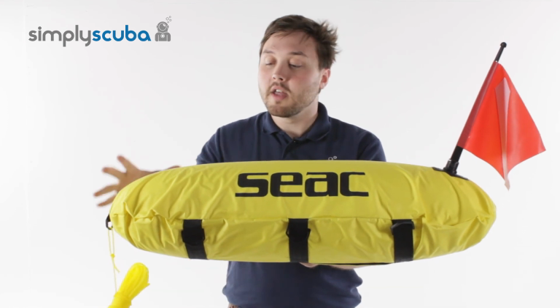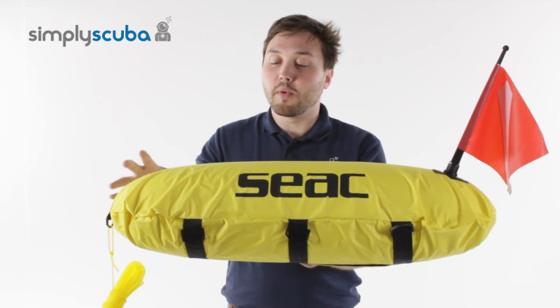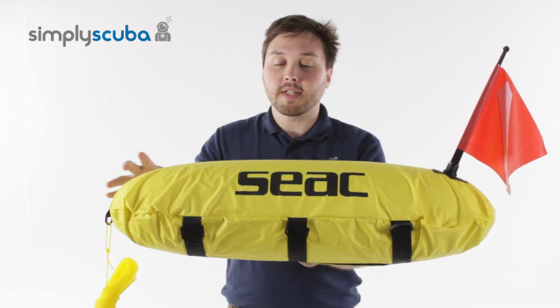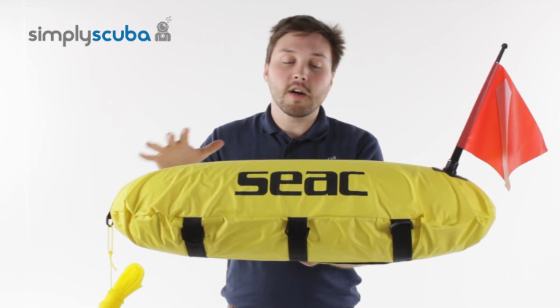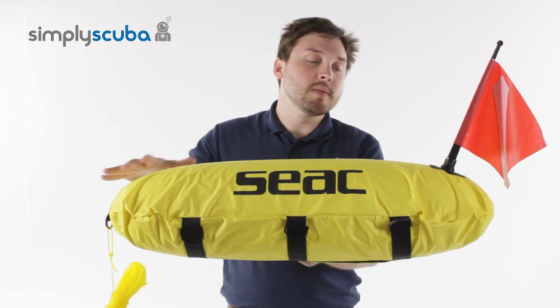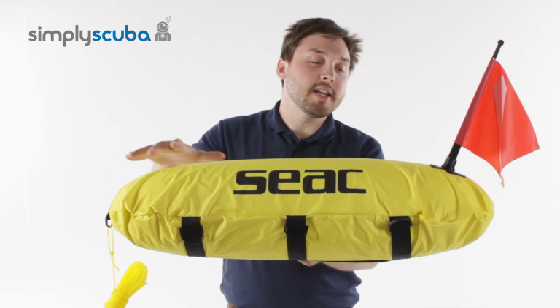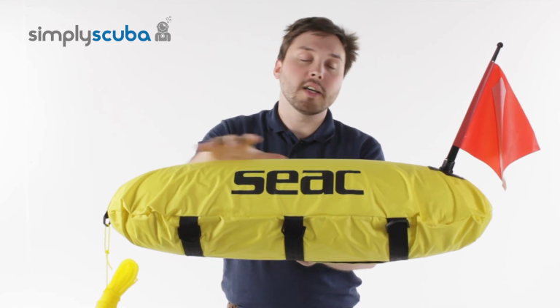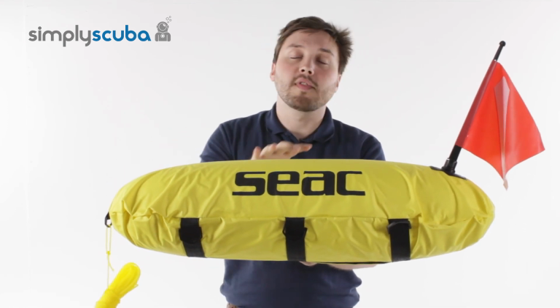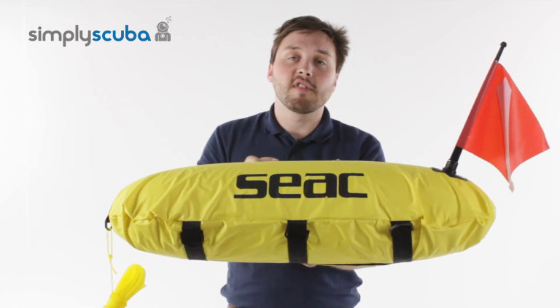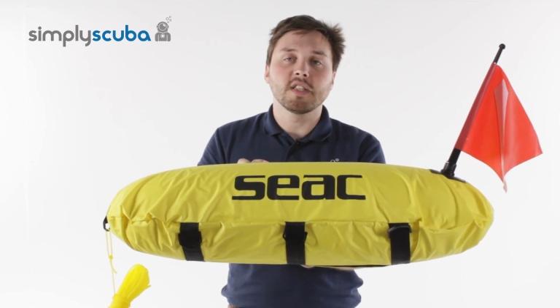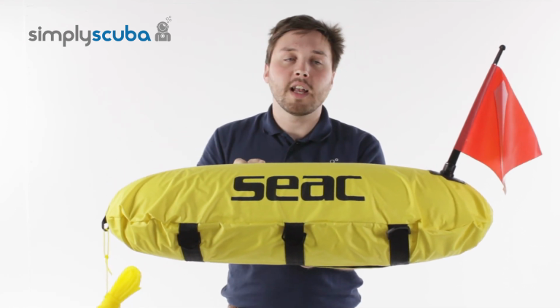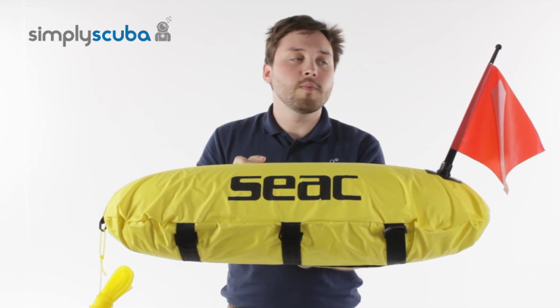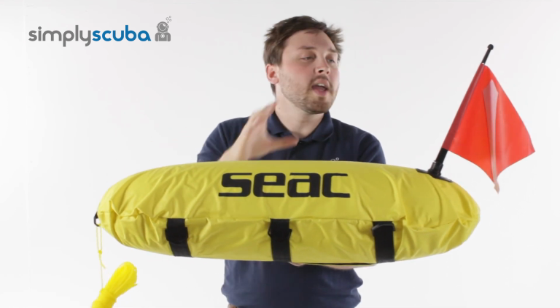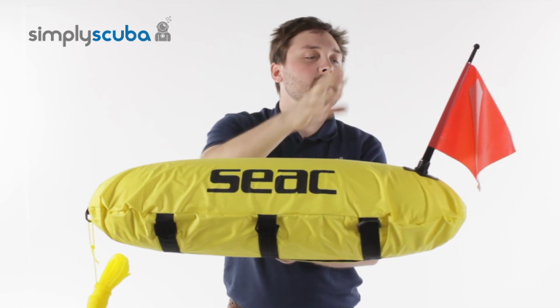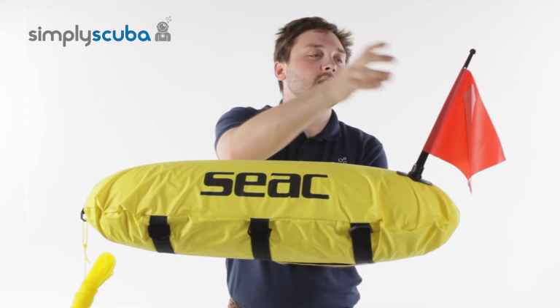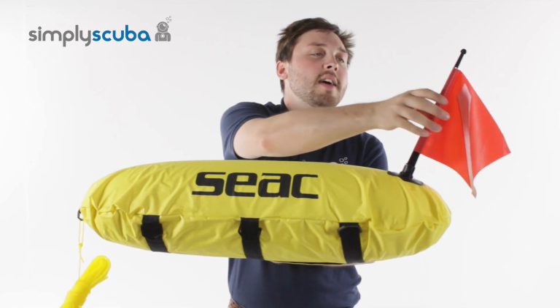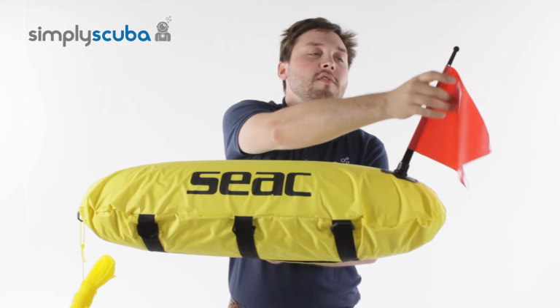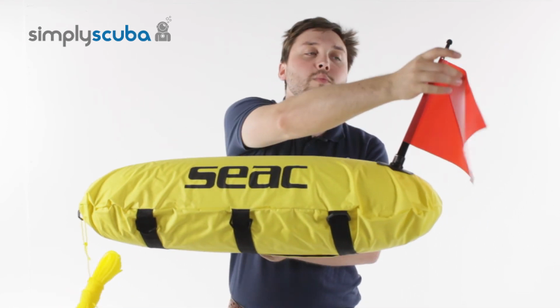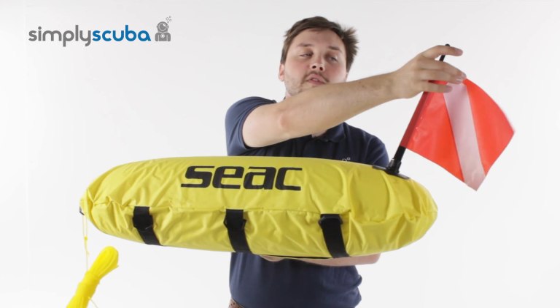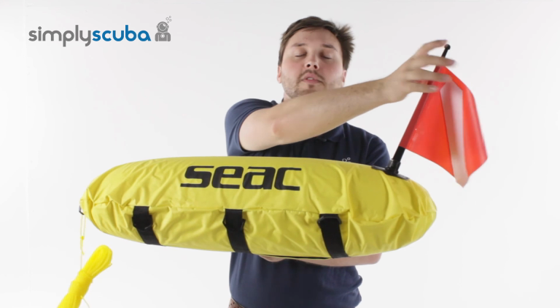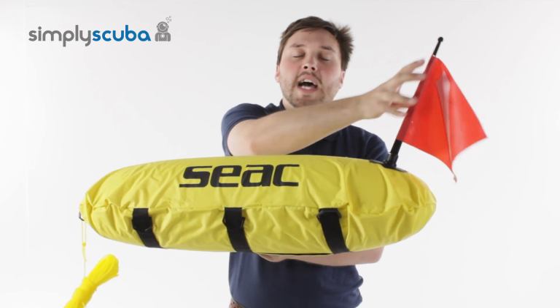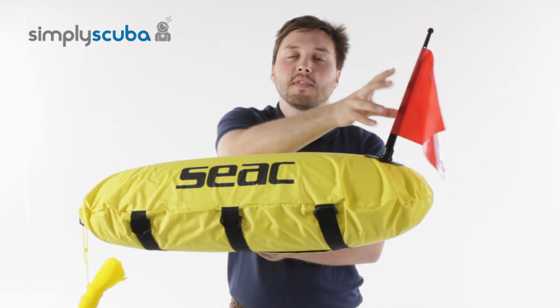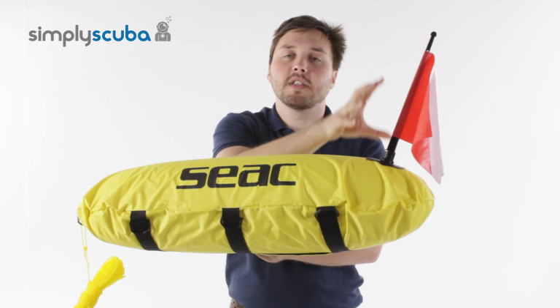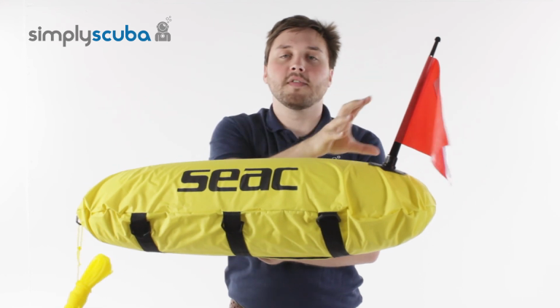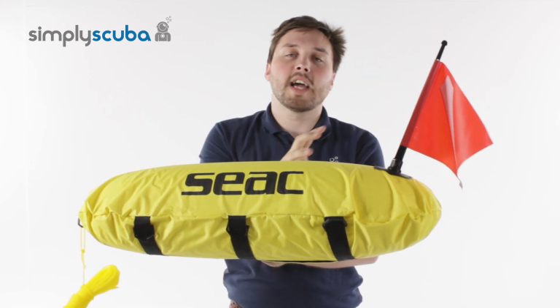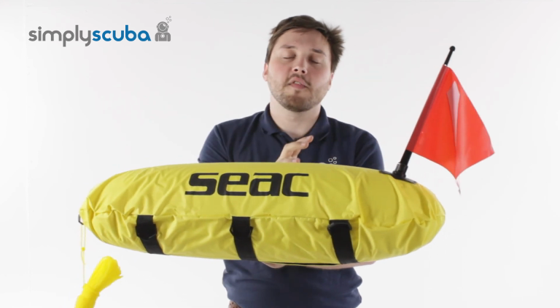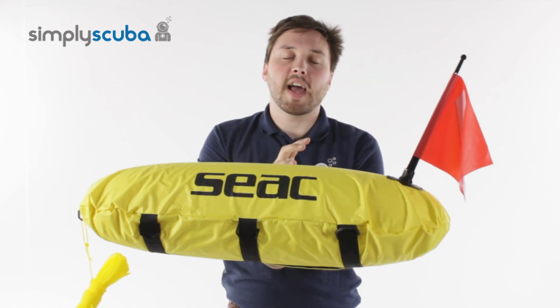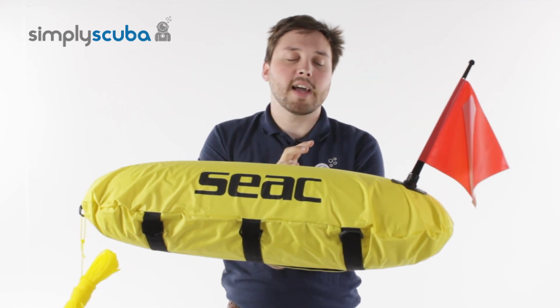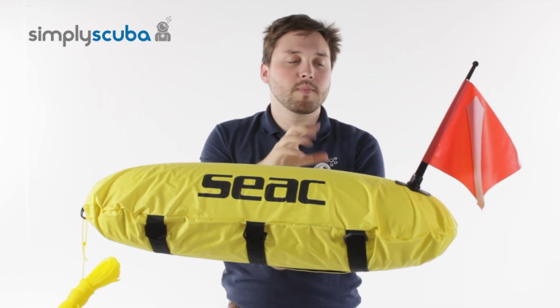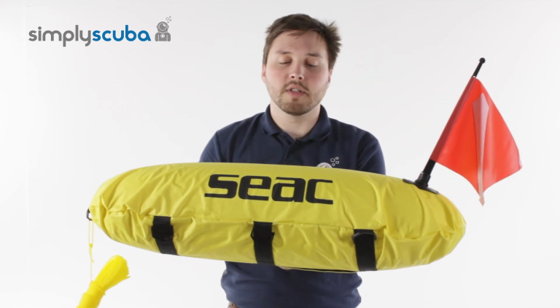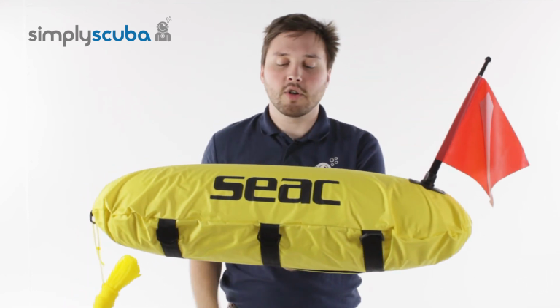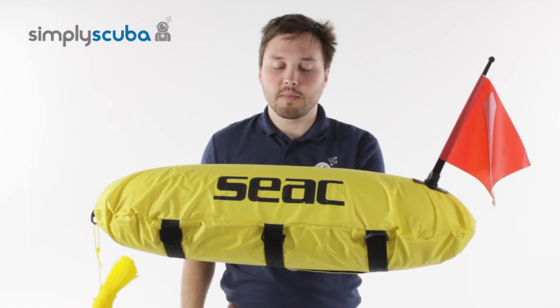The buoy itself is made in a nice fluorescent yellow and does have a removable alpha diver down flag on the top.